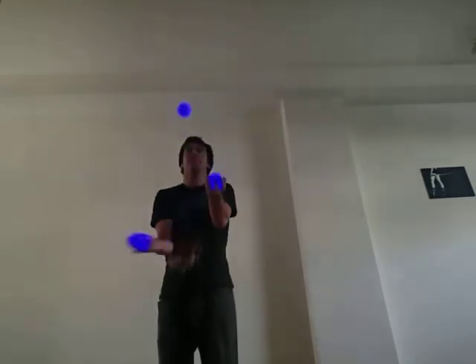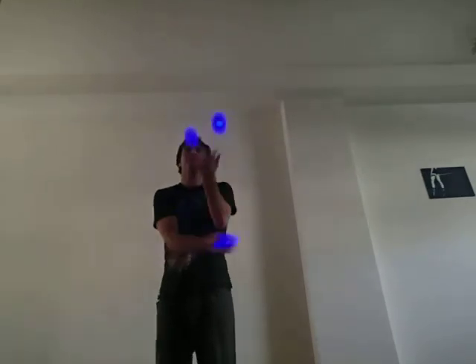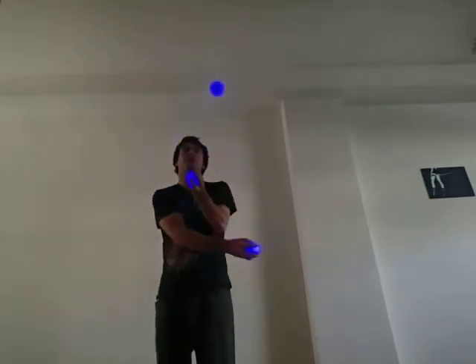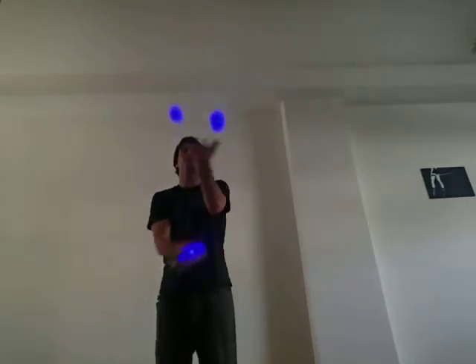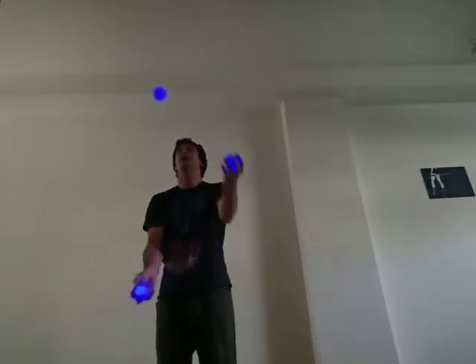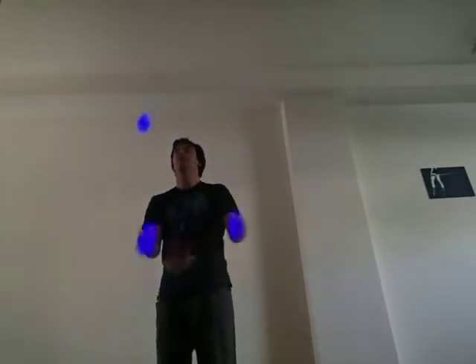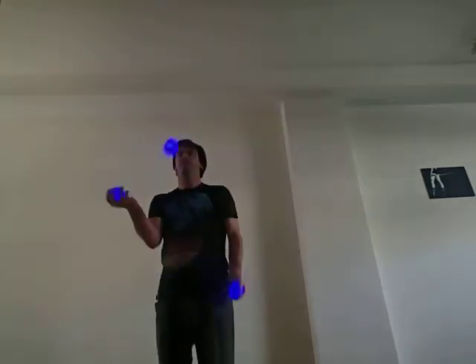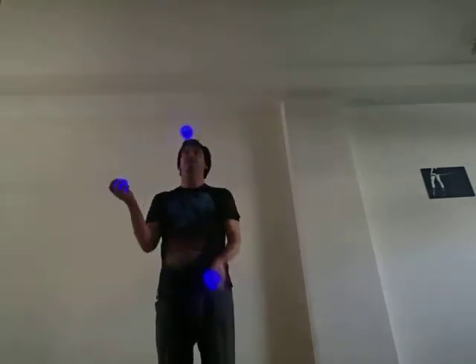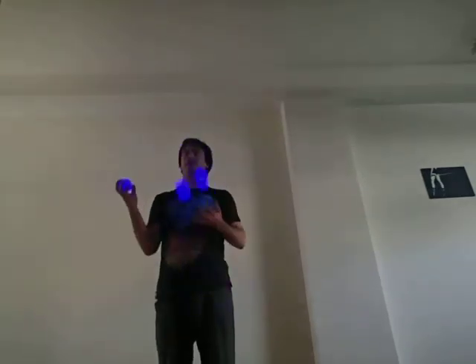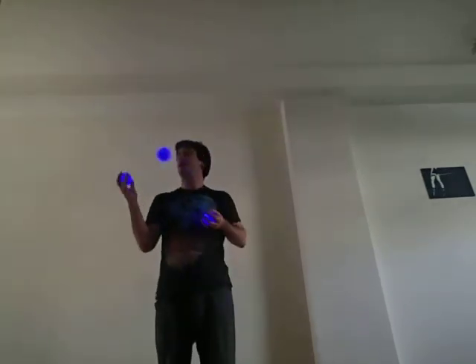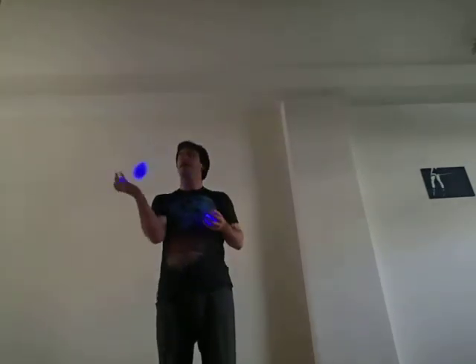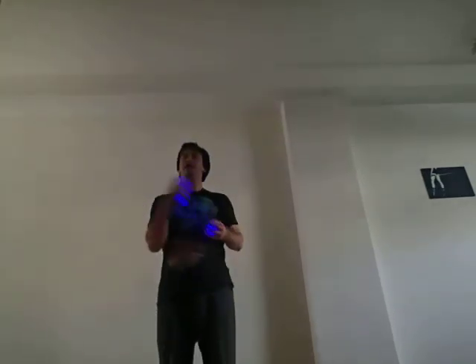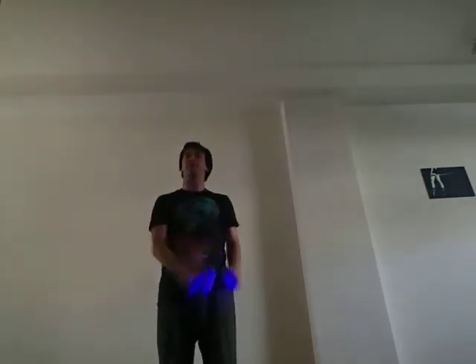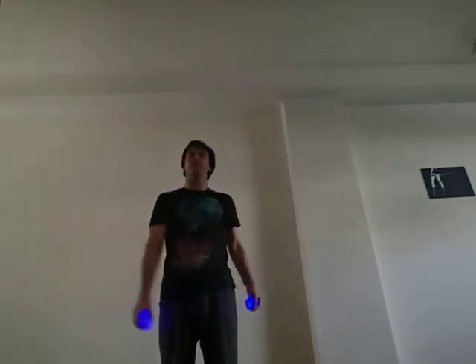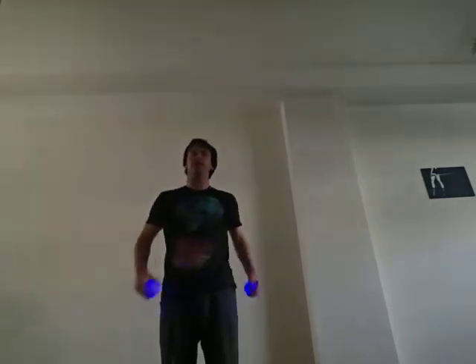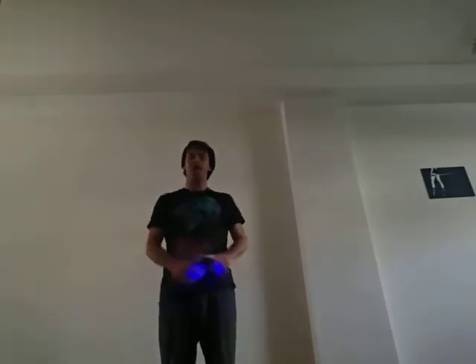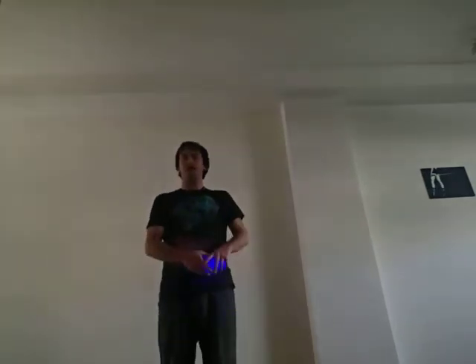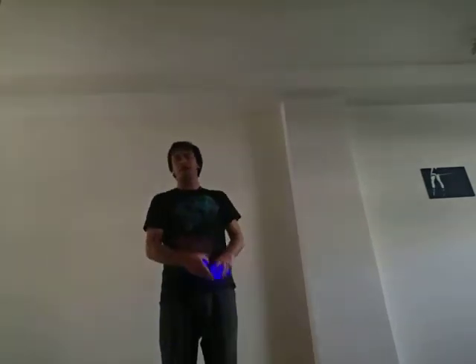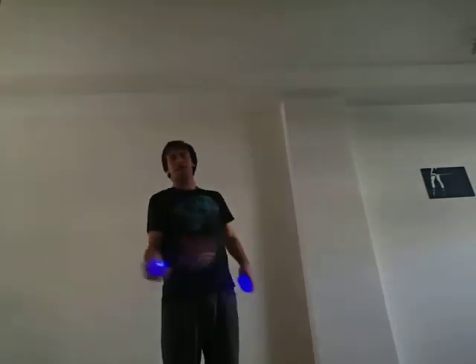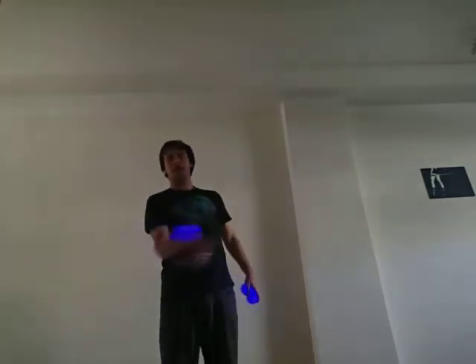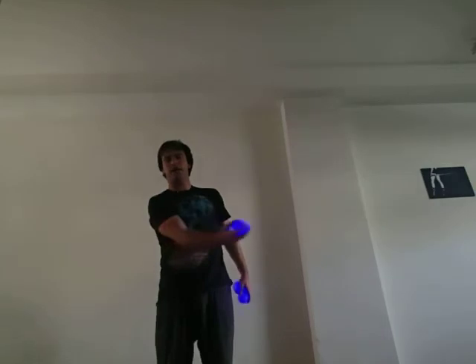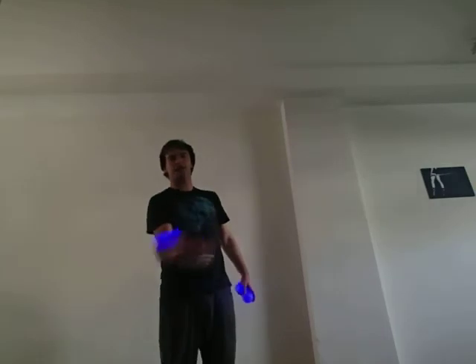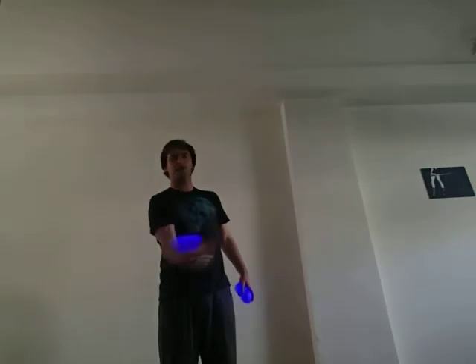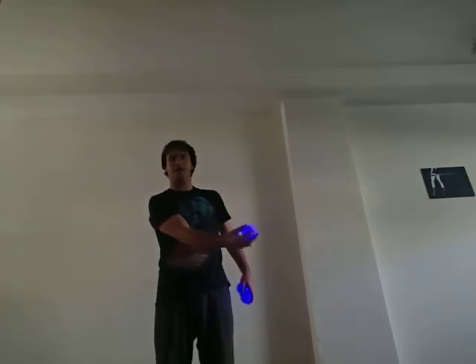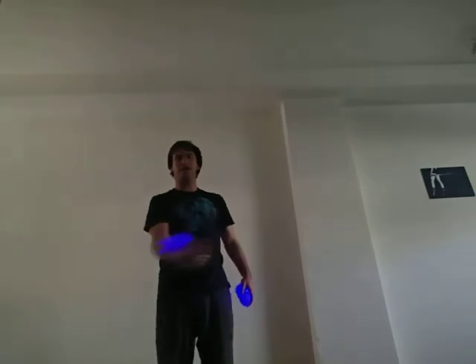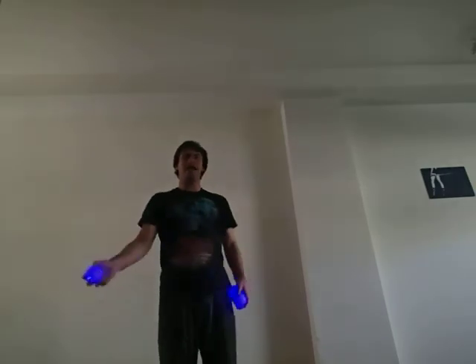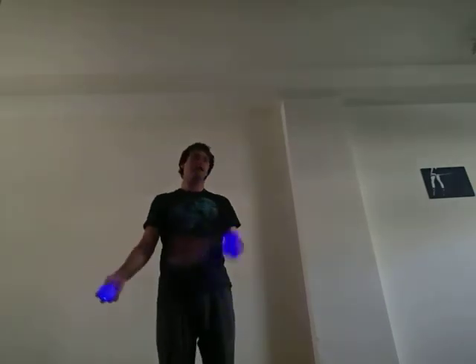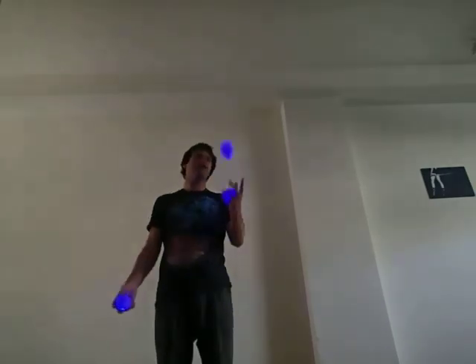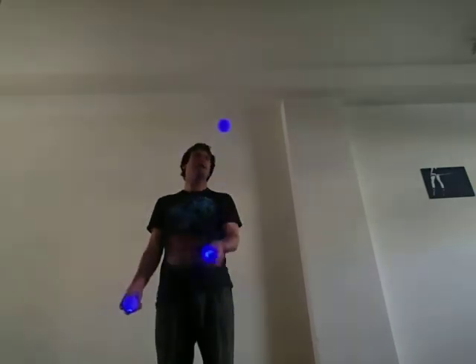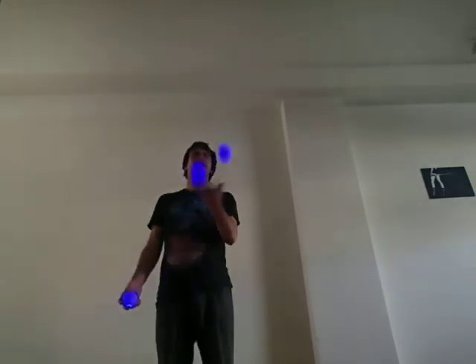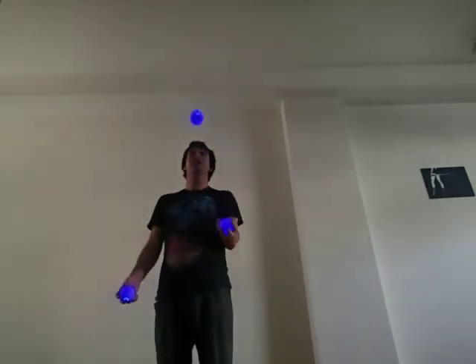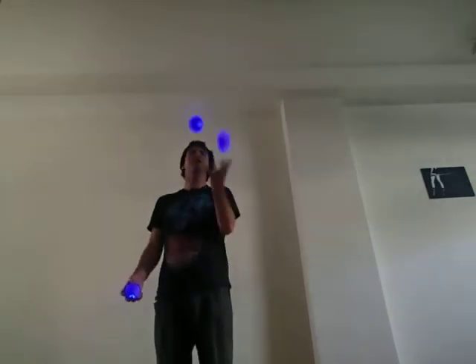Looks great with glowing and dark balls. So one hand is holding like that and the other is bouncing on top.